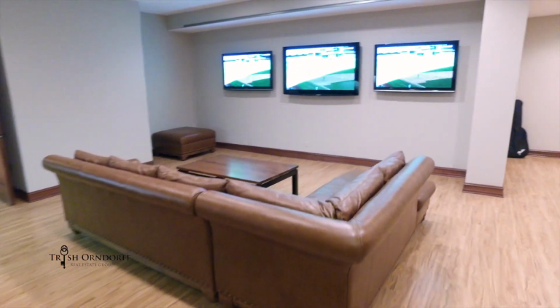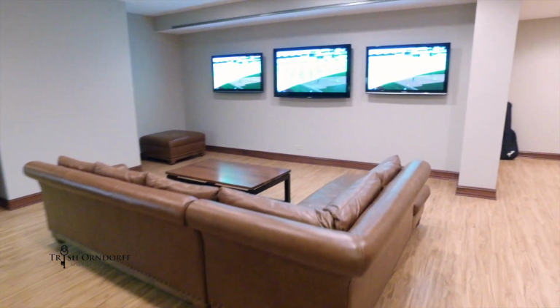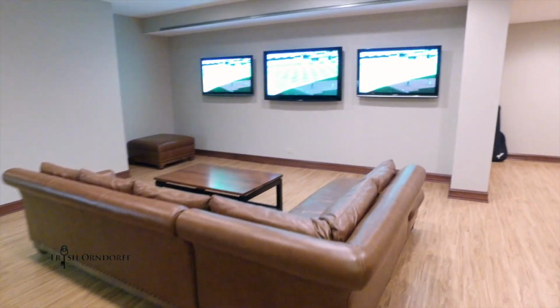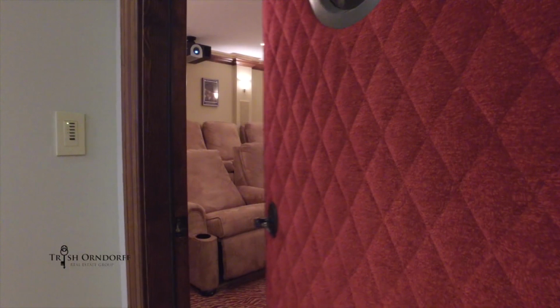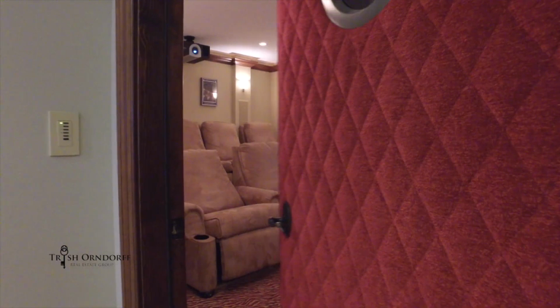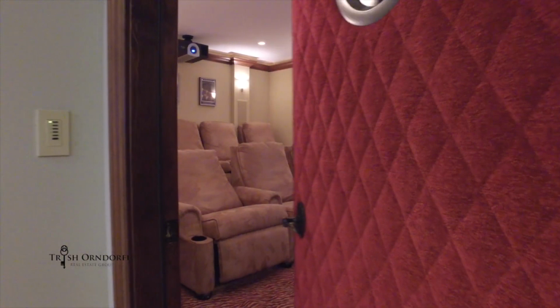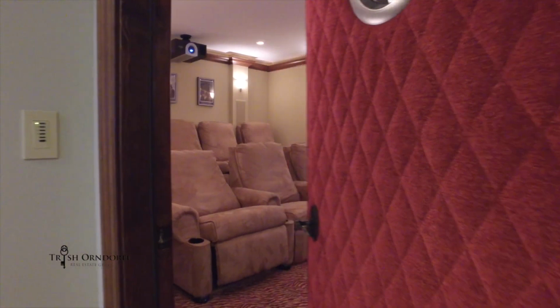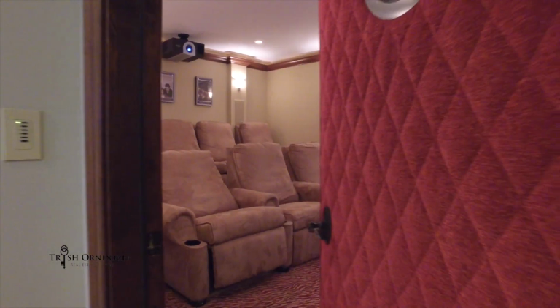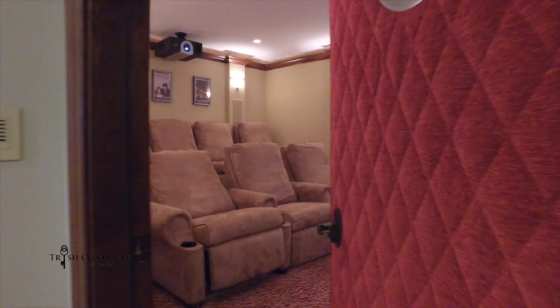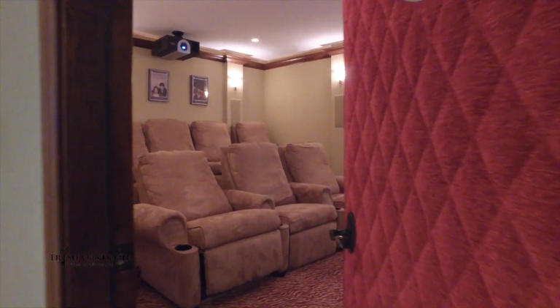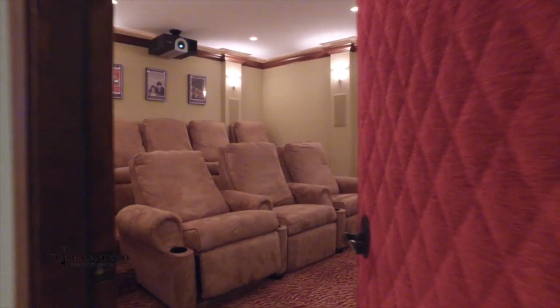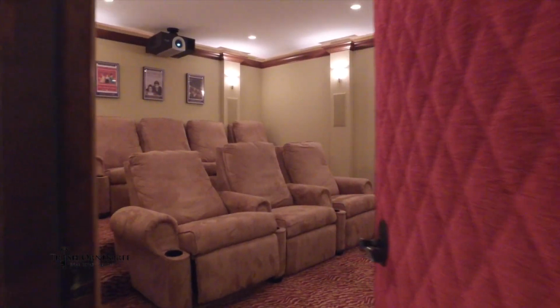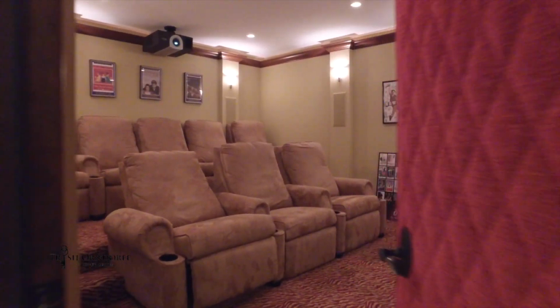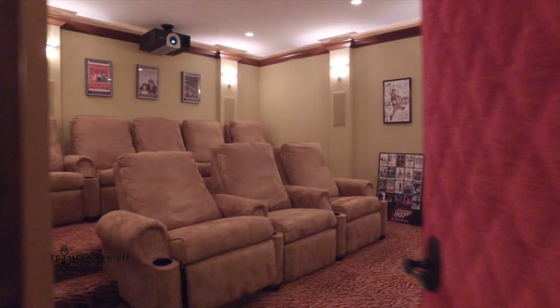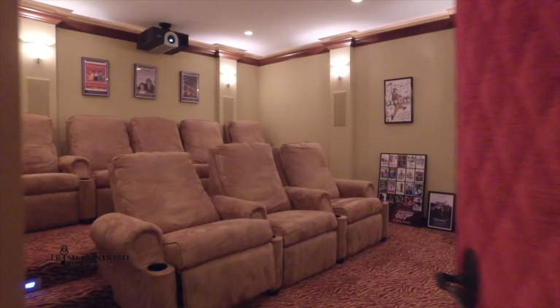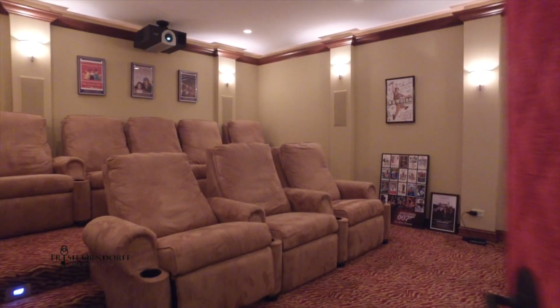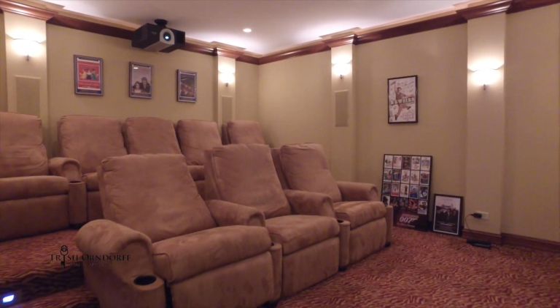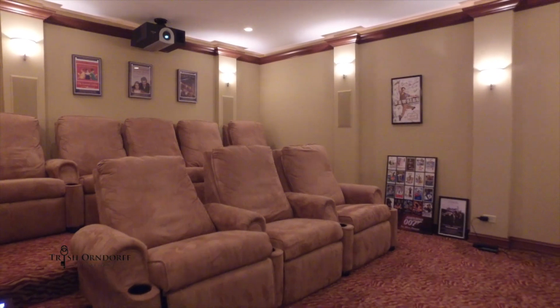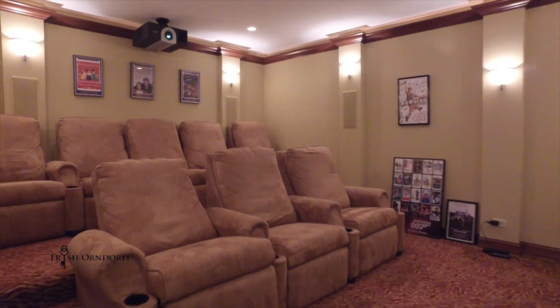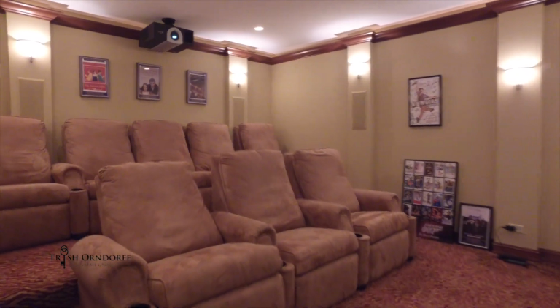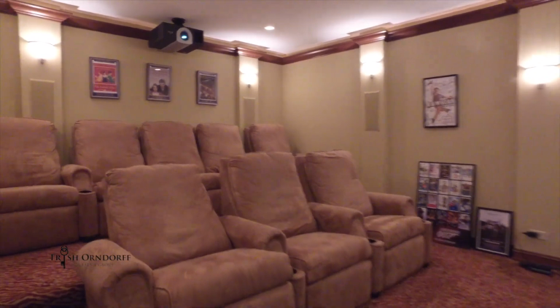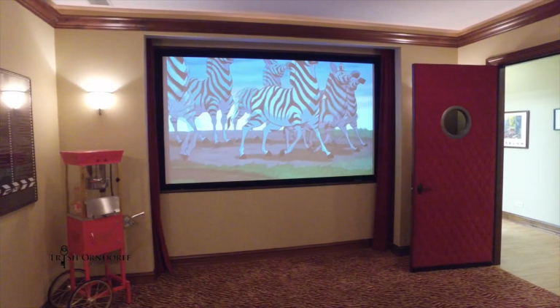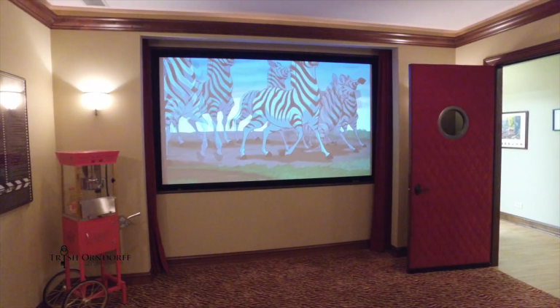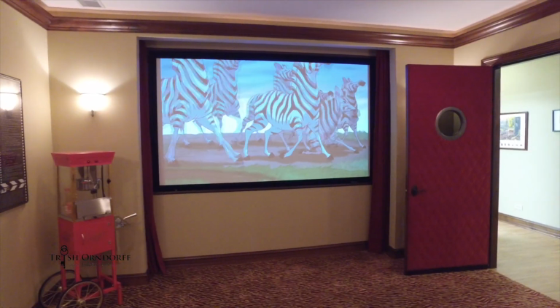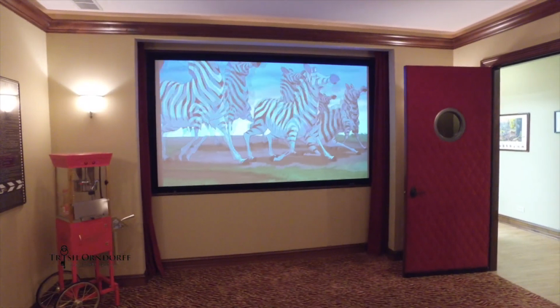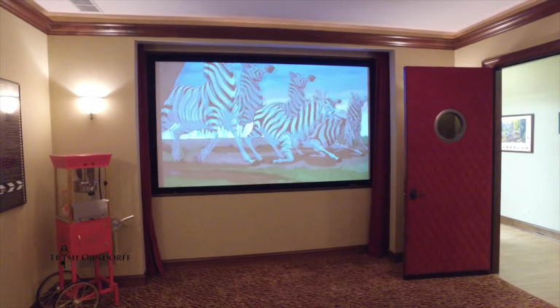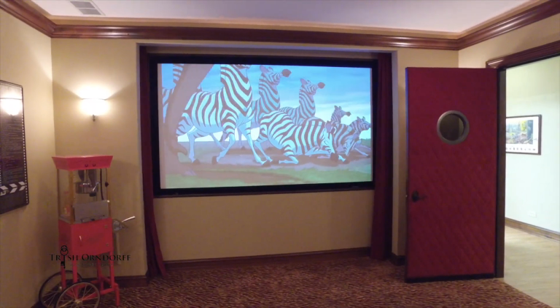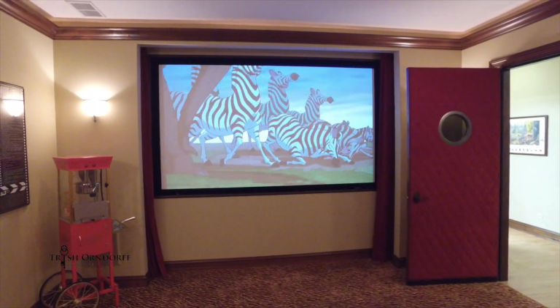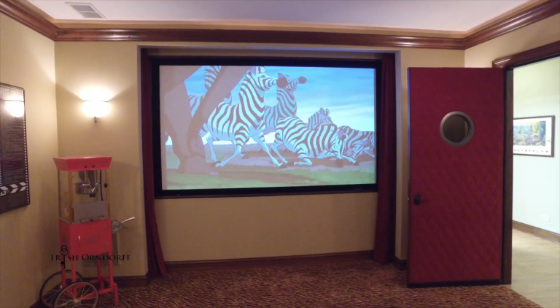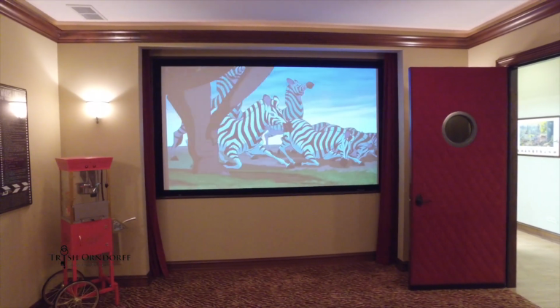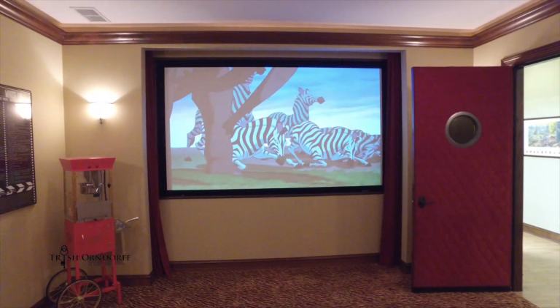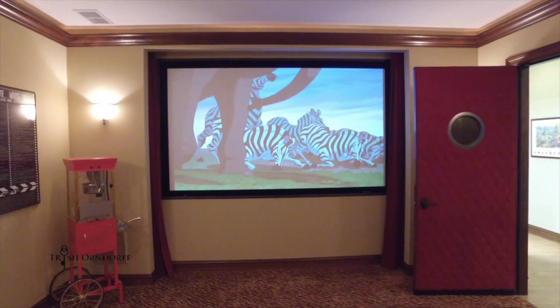The lower-level theater provides all the comfort of a big-screen experience without ever leaving your home.